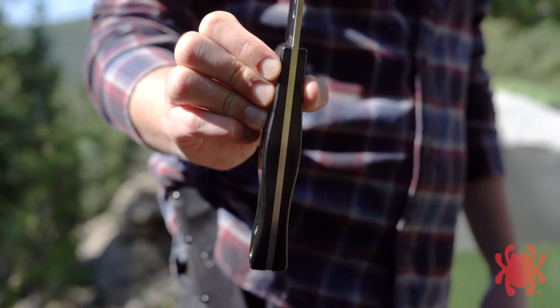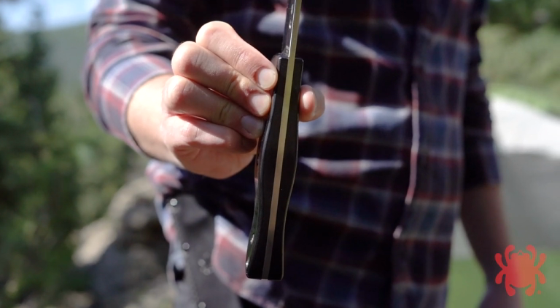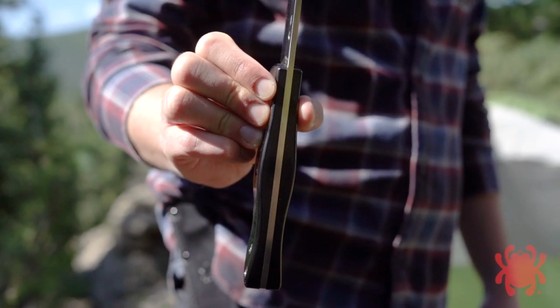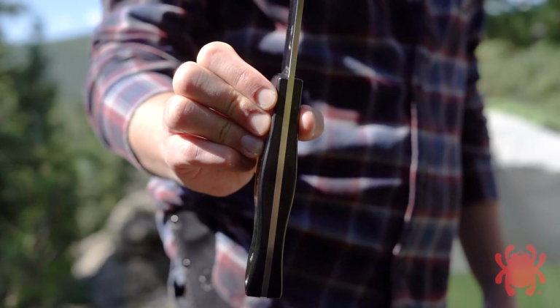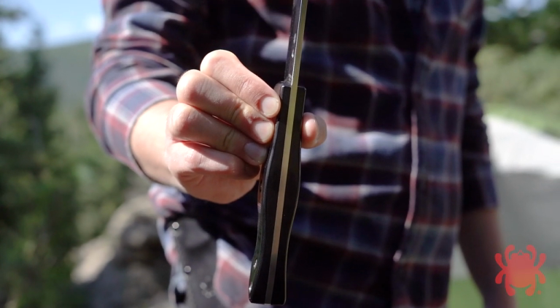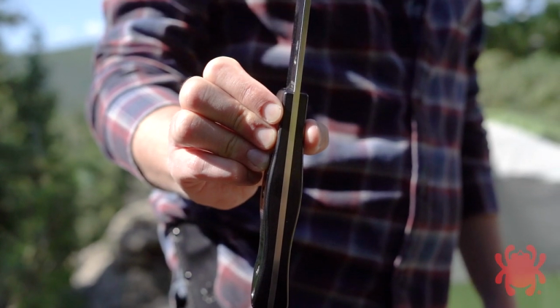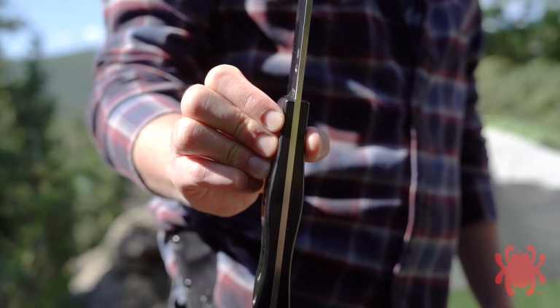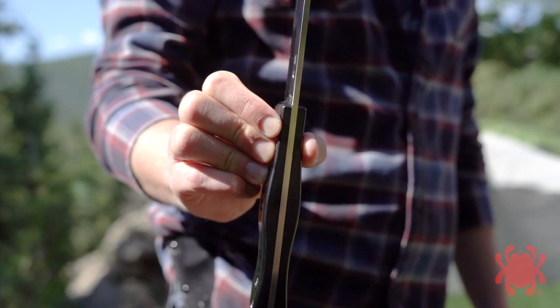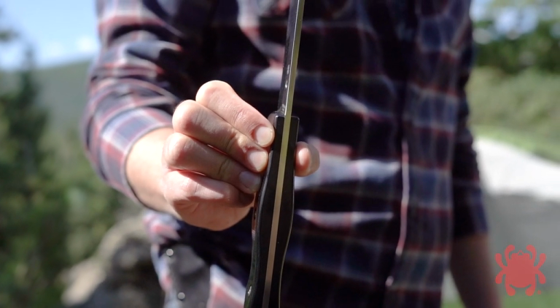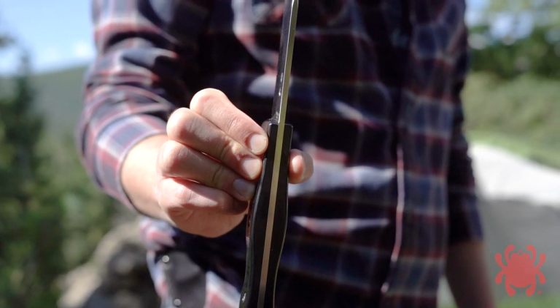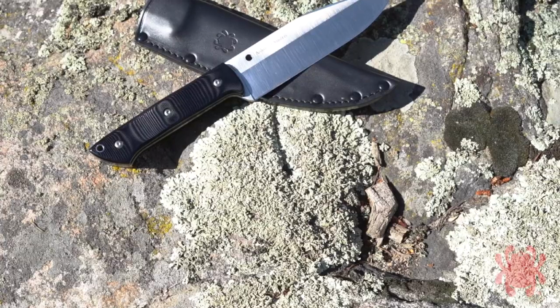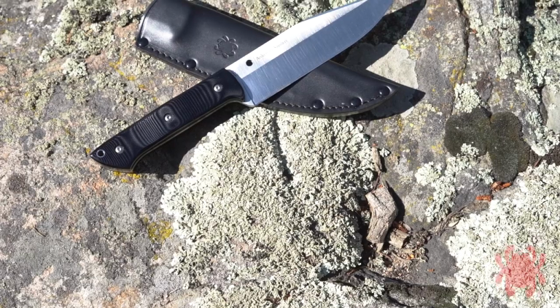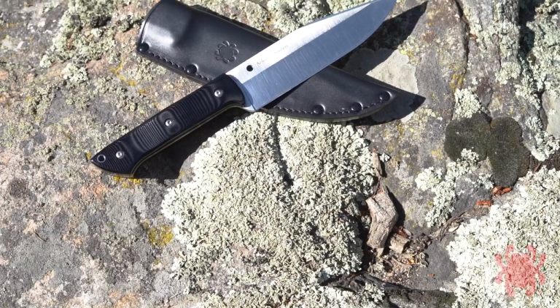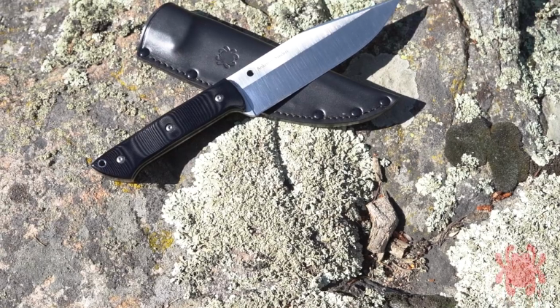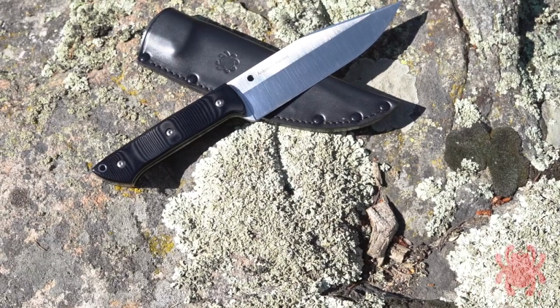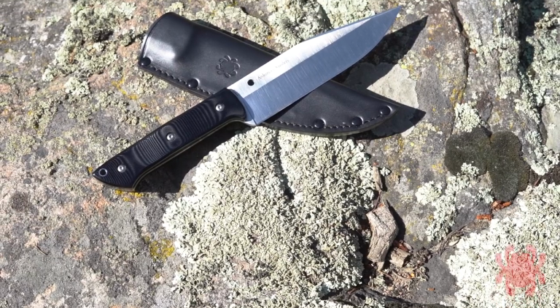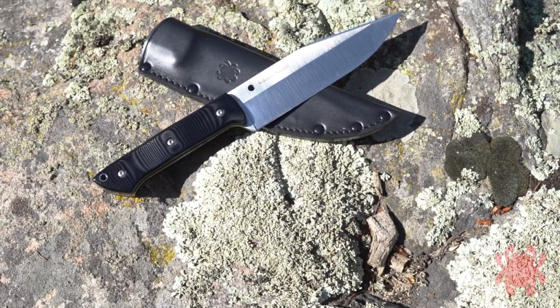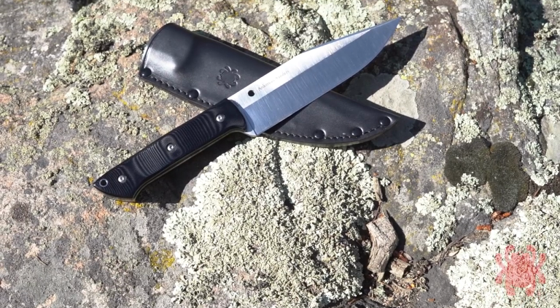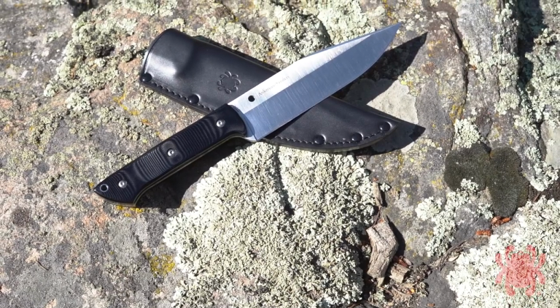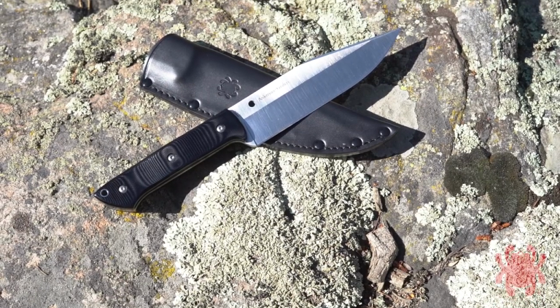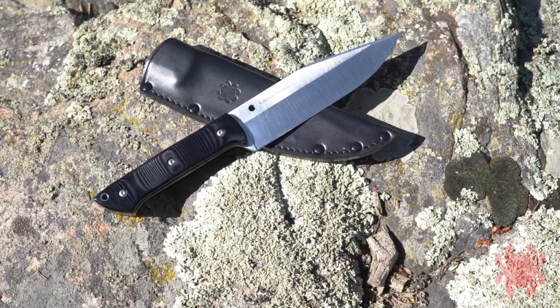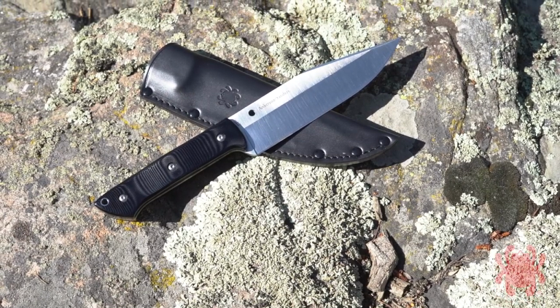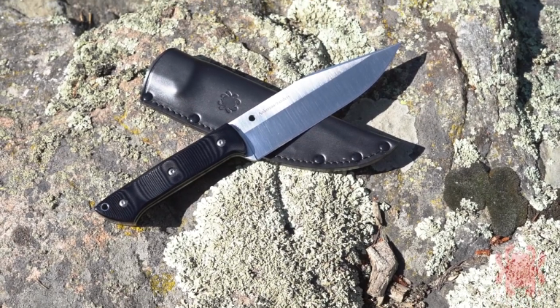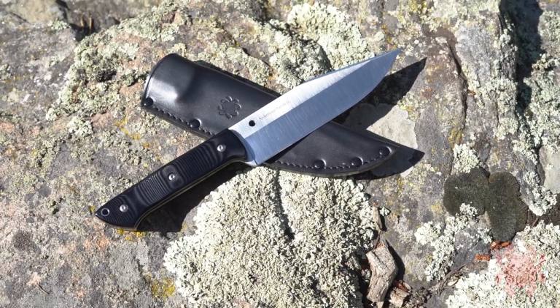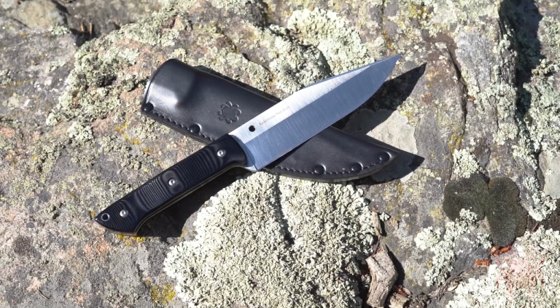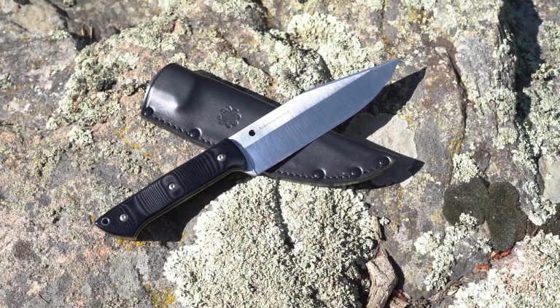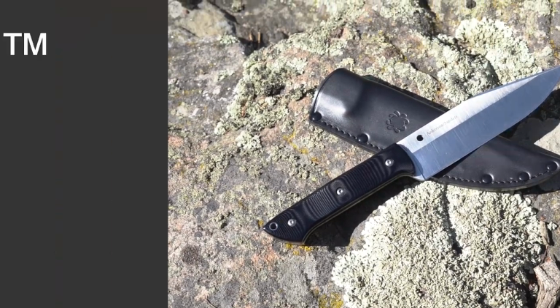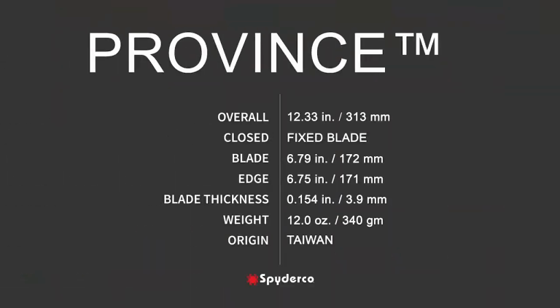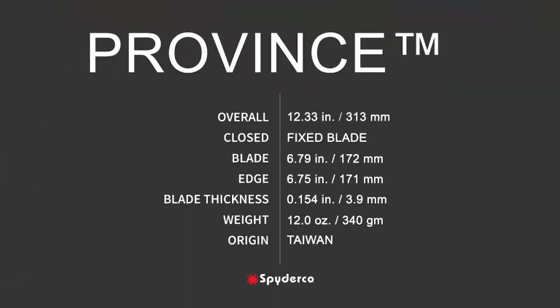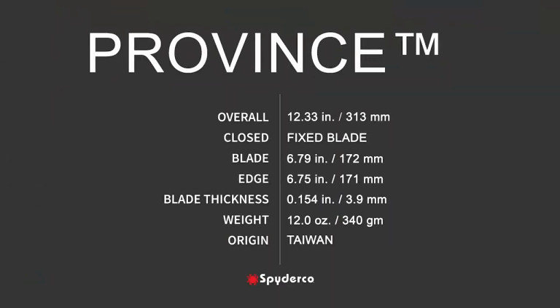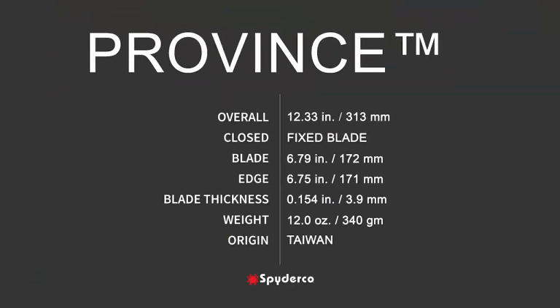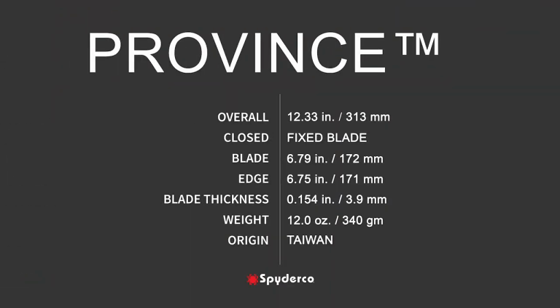Ideally suited for survival, camping, and other demanding applications, the Province comes complete with a handcrafted leather sheath.